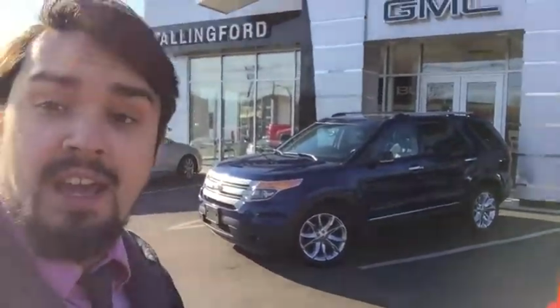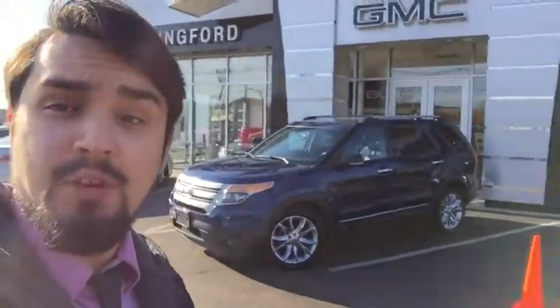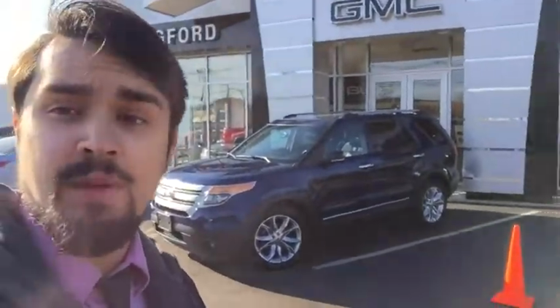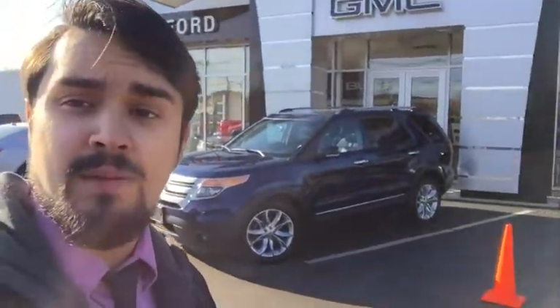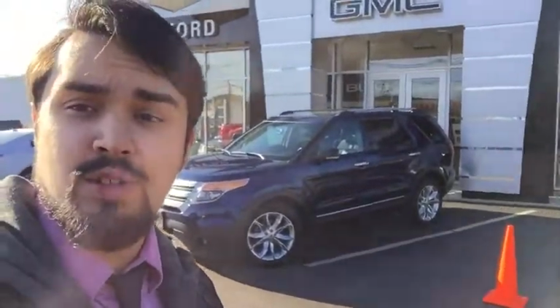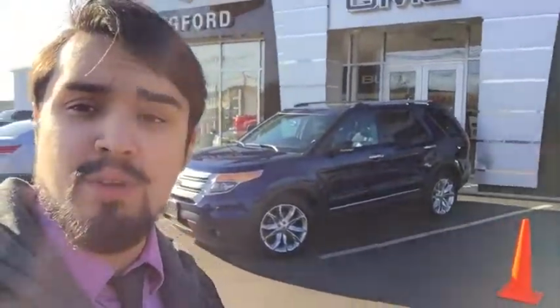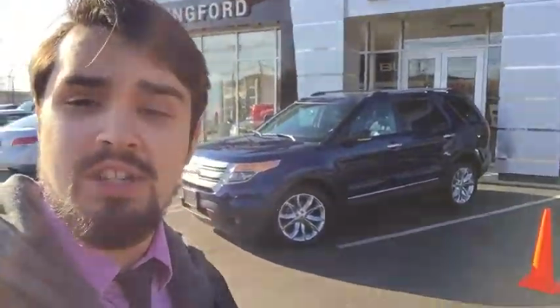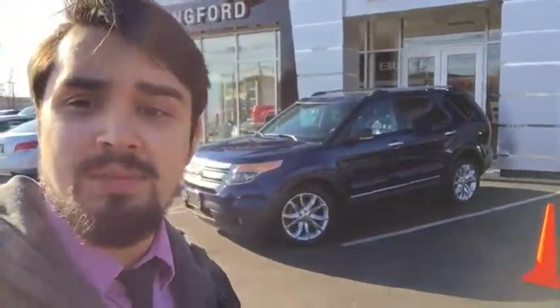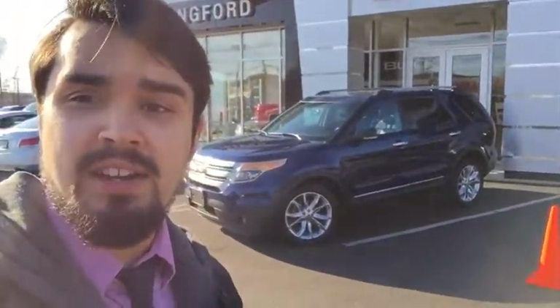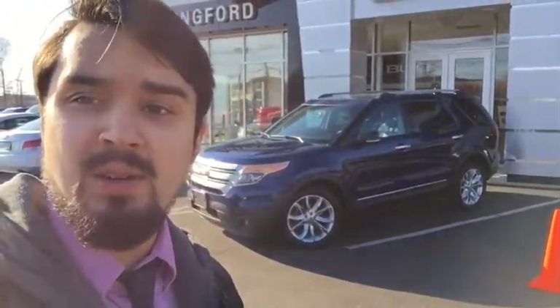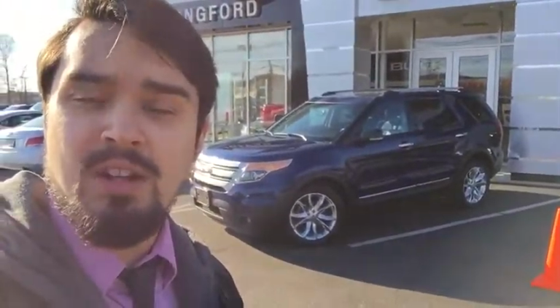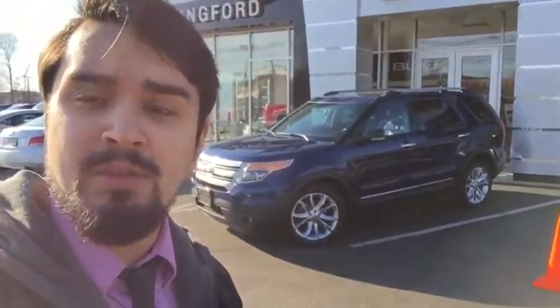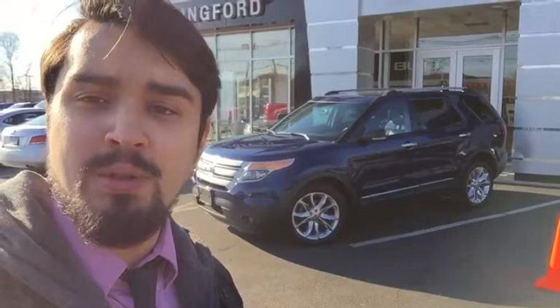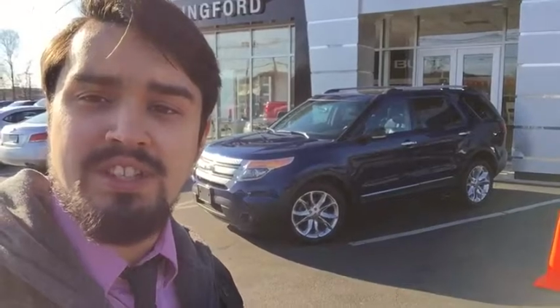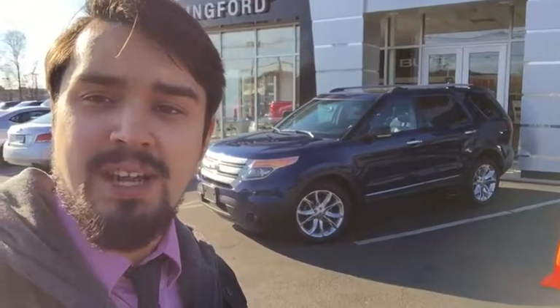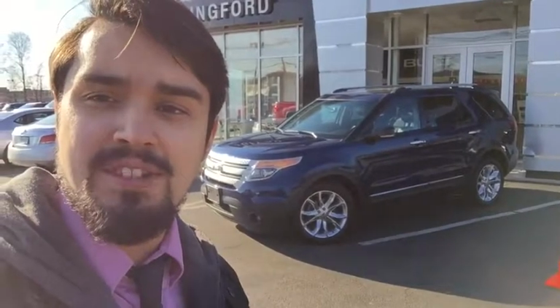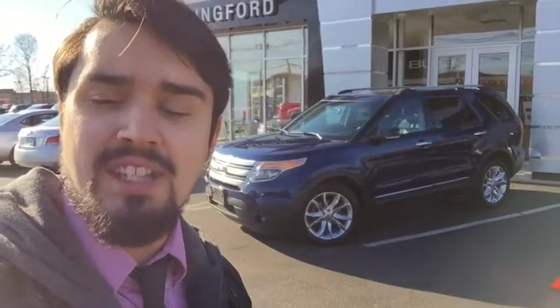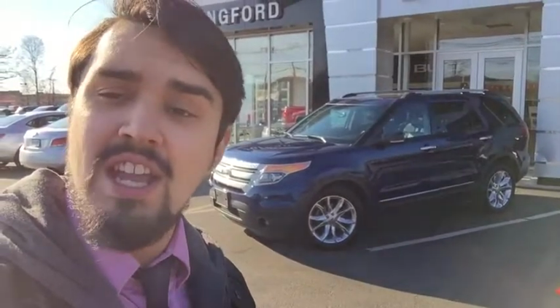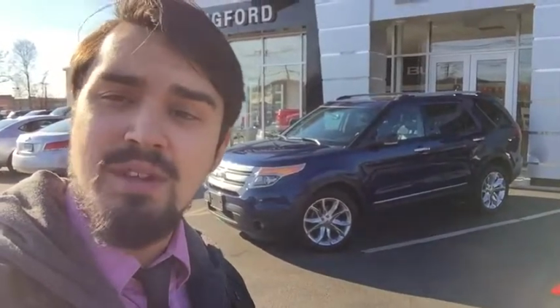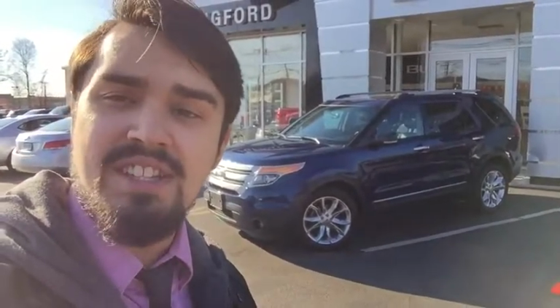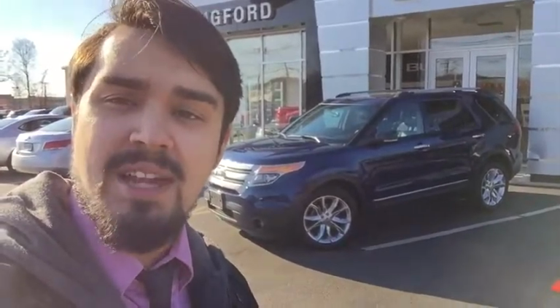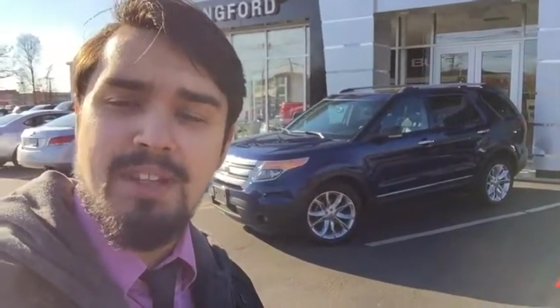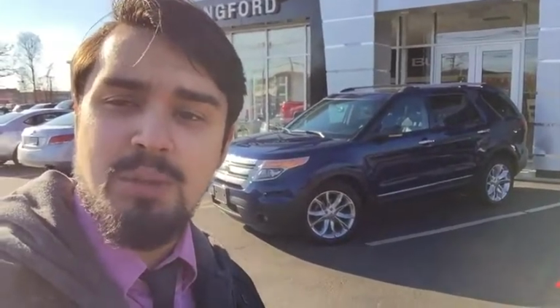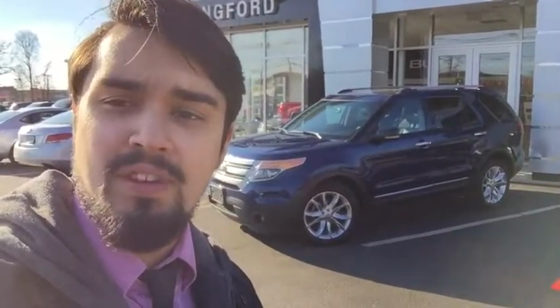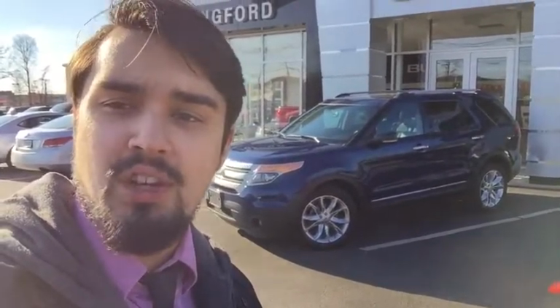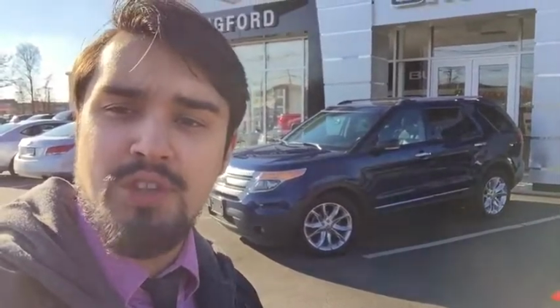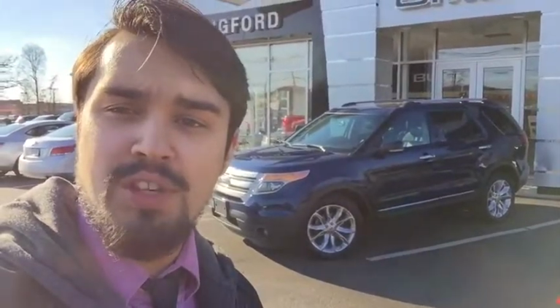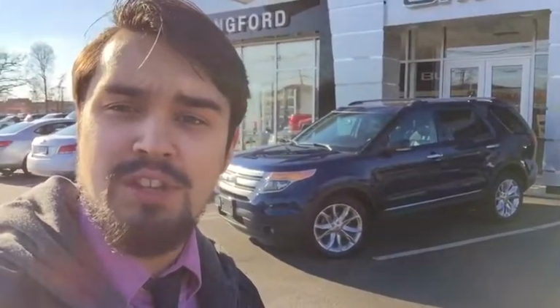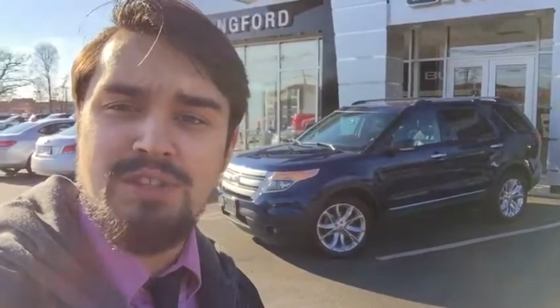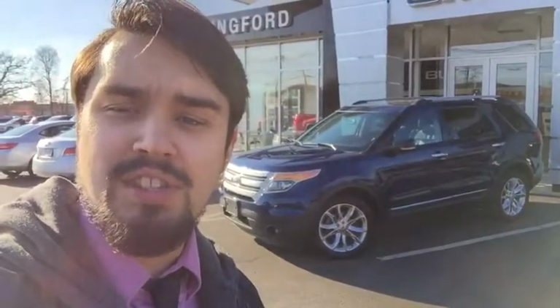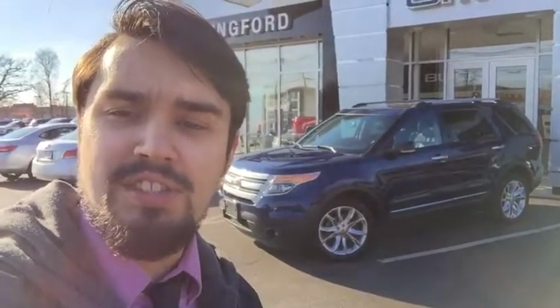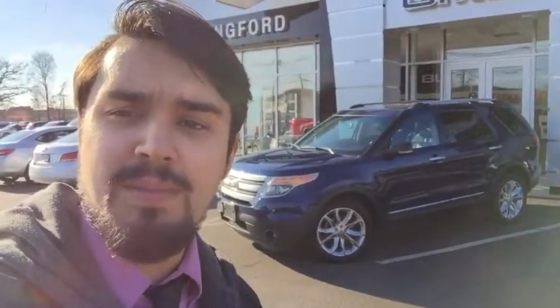Hi folks, my name is Luke Brocious. I'm down here at Wallingford Buick GMC. I just want to take this time to make a quick video for you and introduce the dealership.